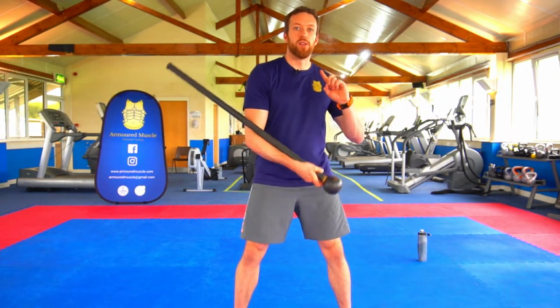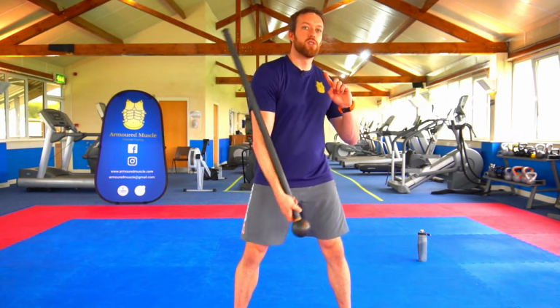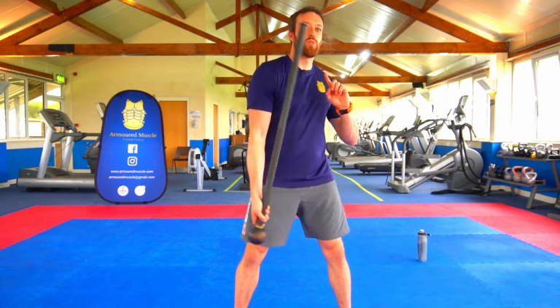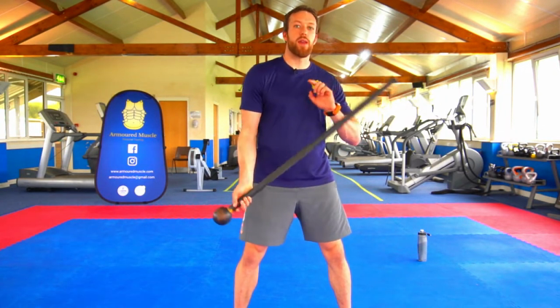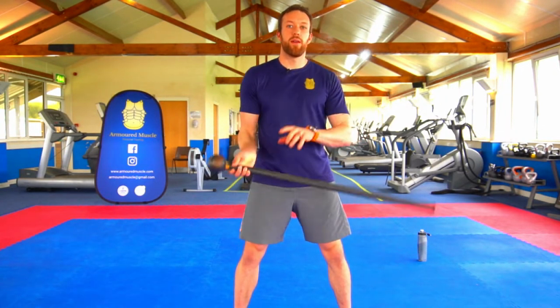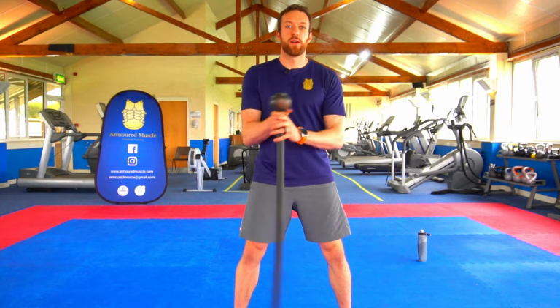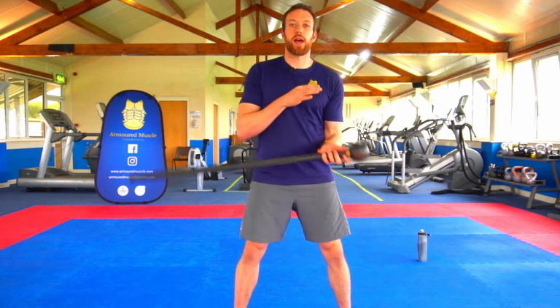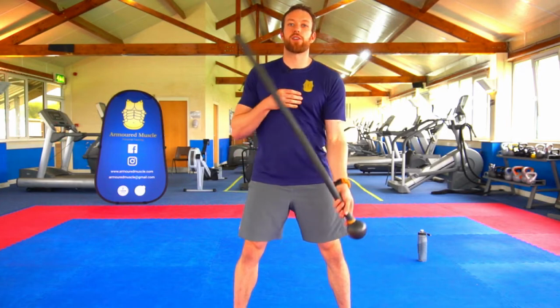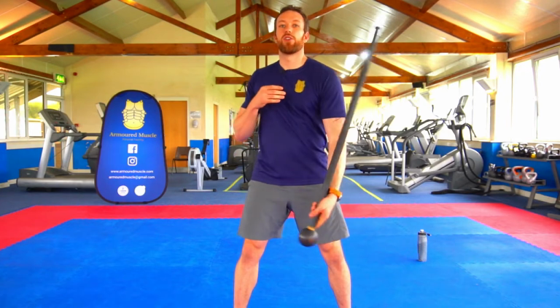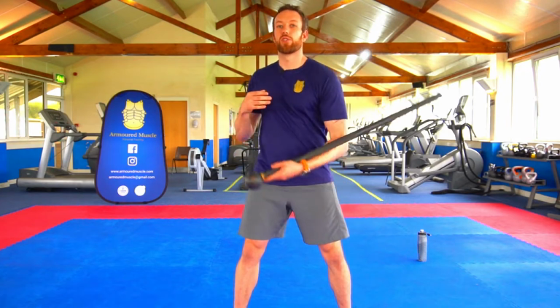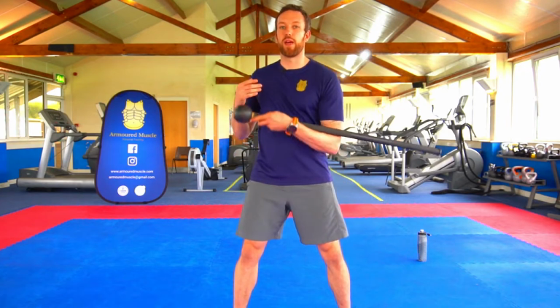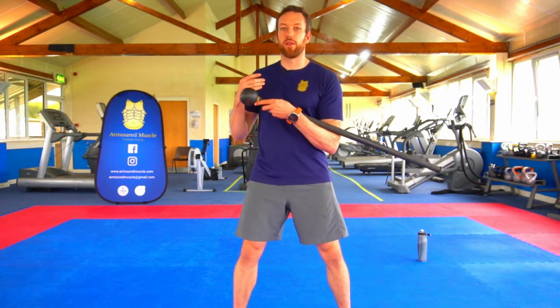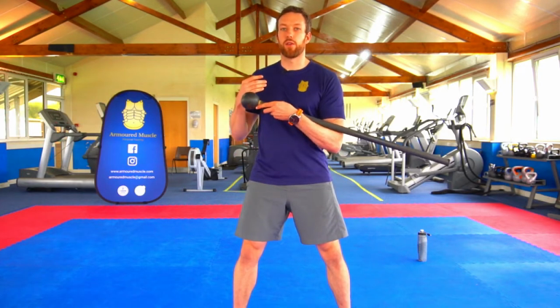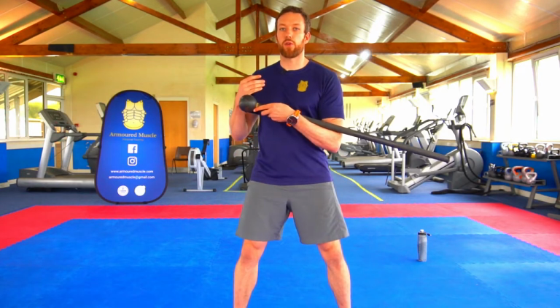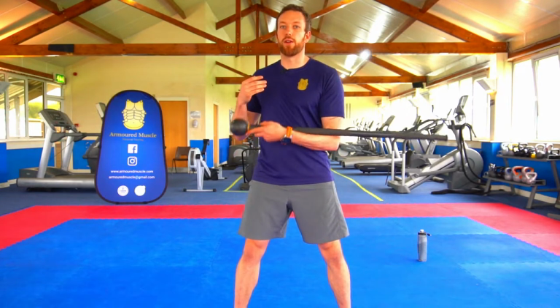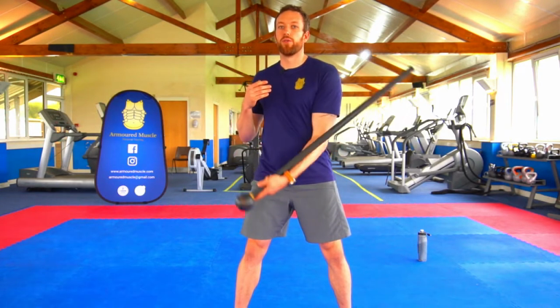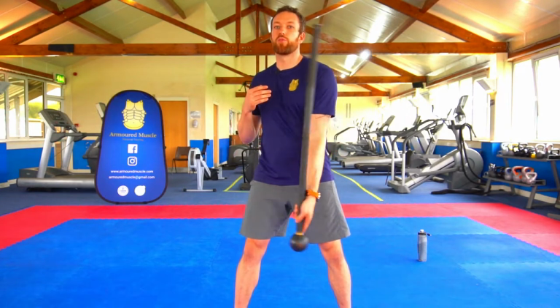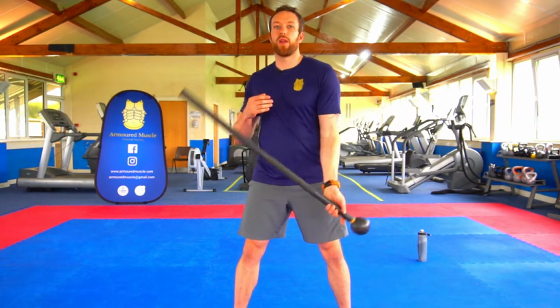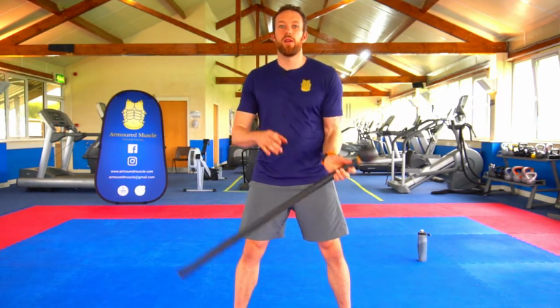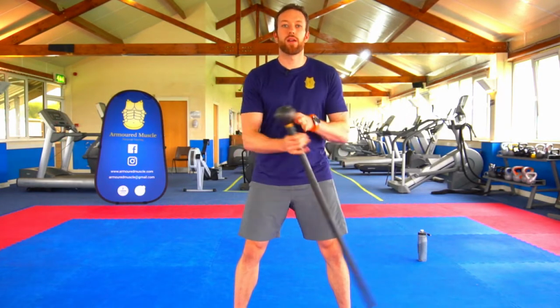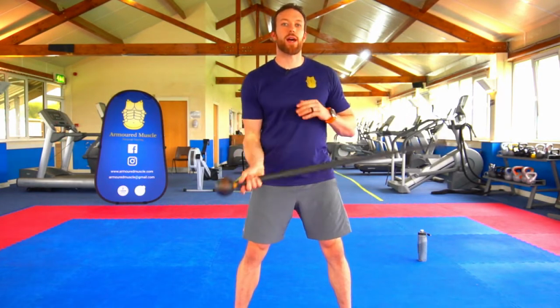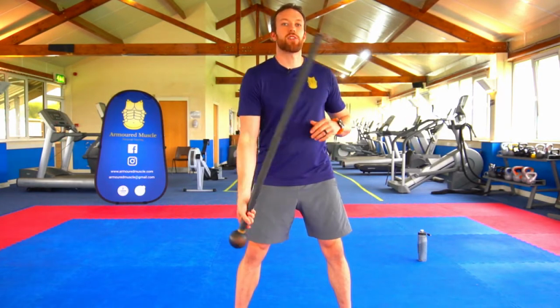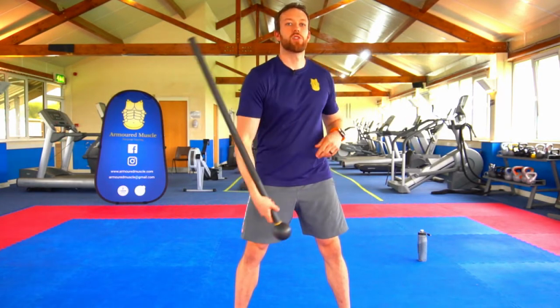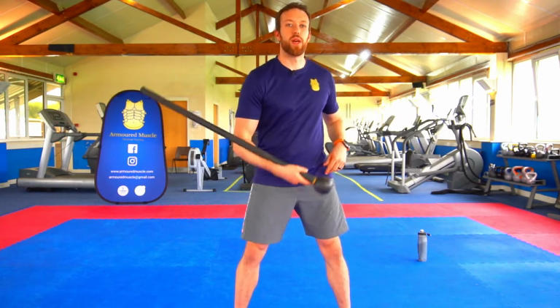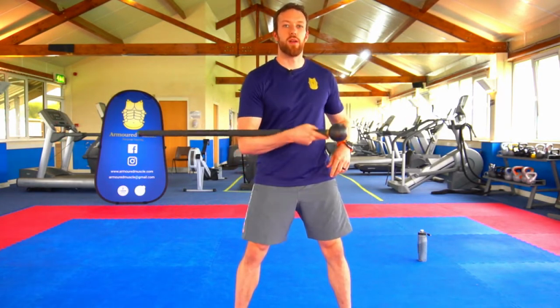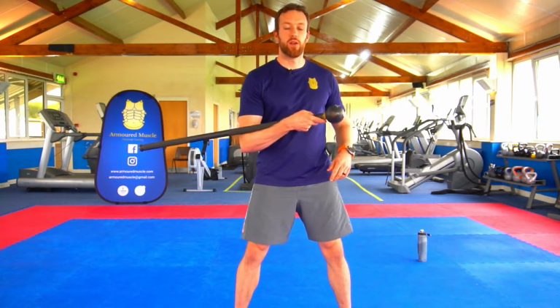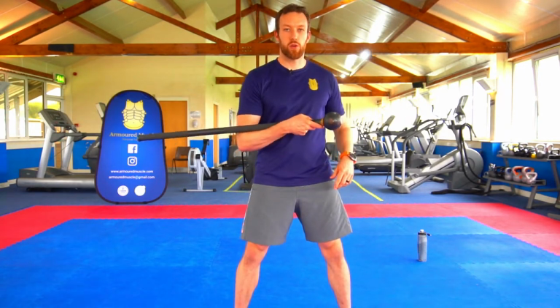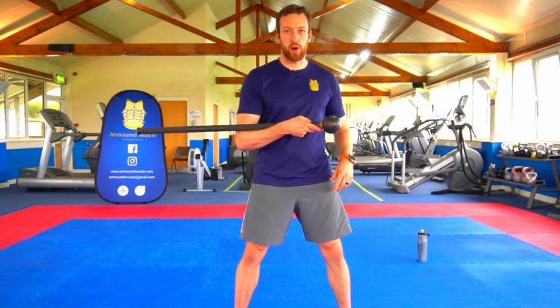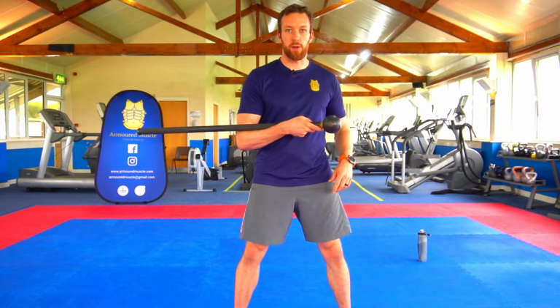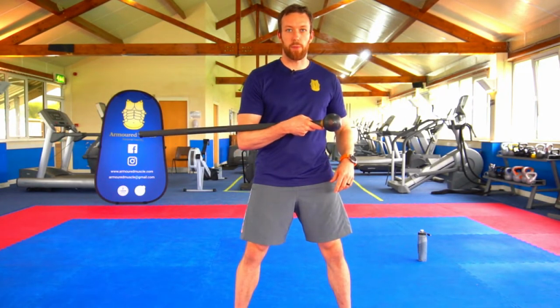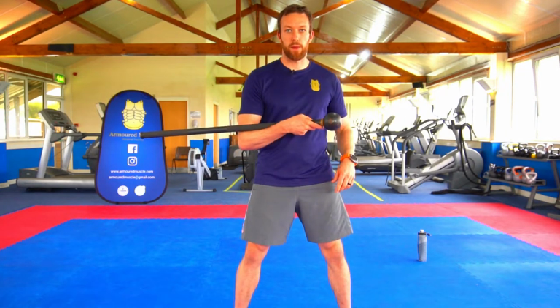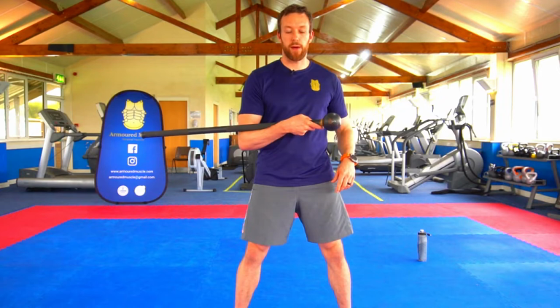Spin, catch, spin, cradle — spin, catch, spin, cradle.